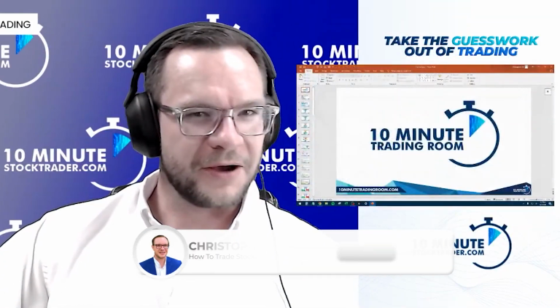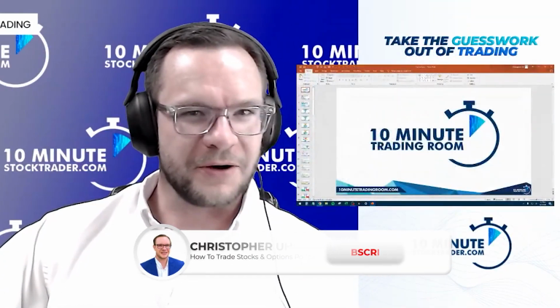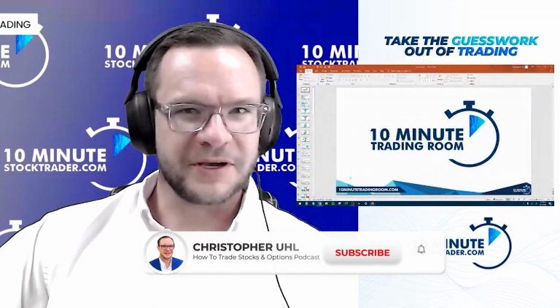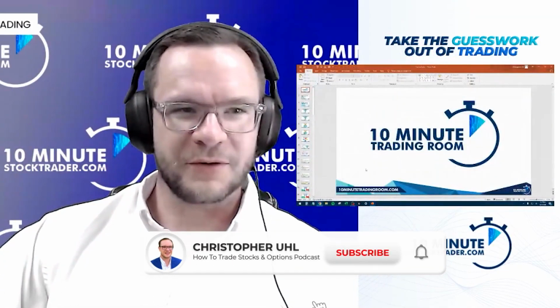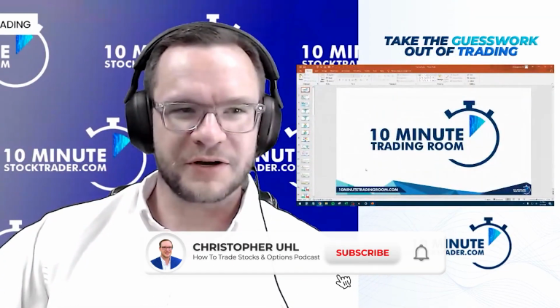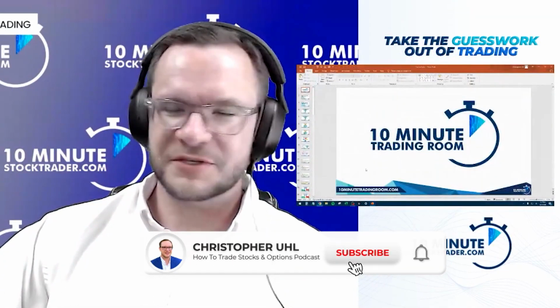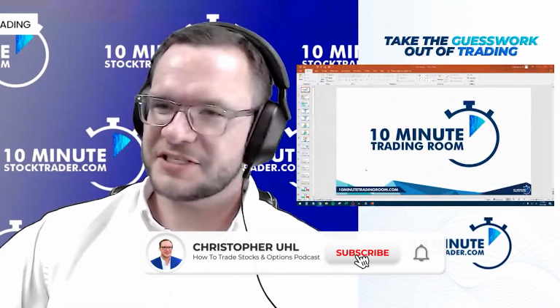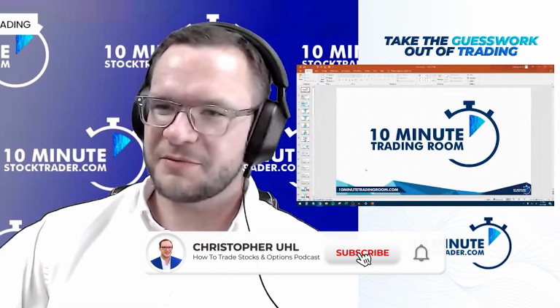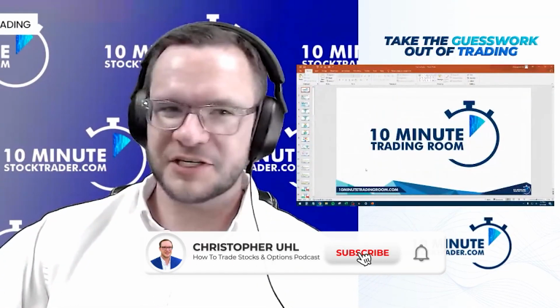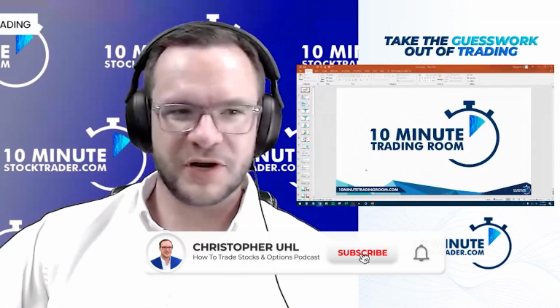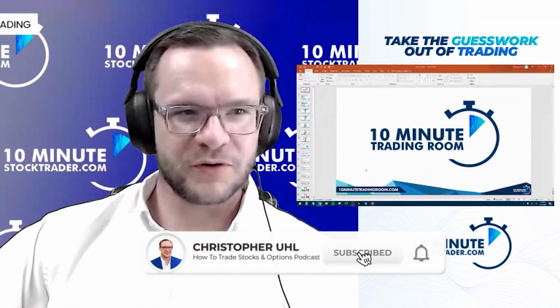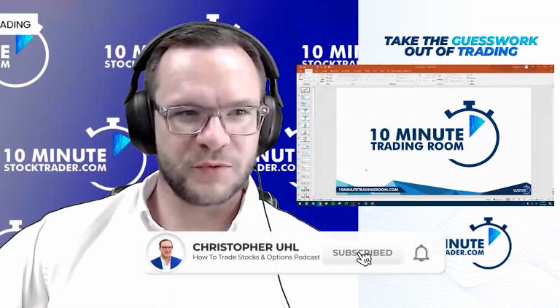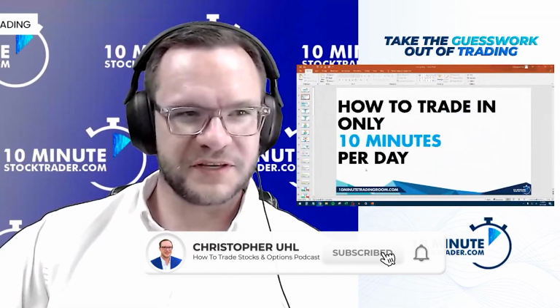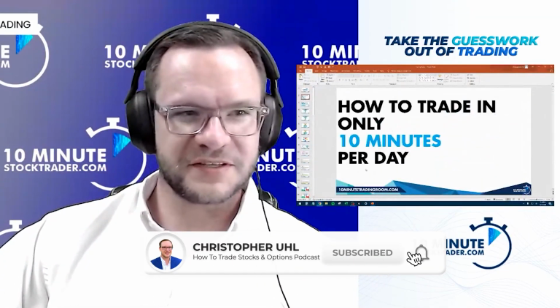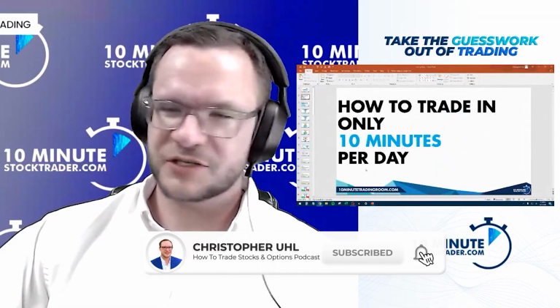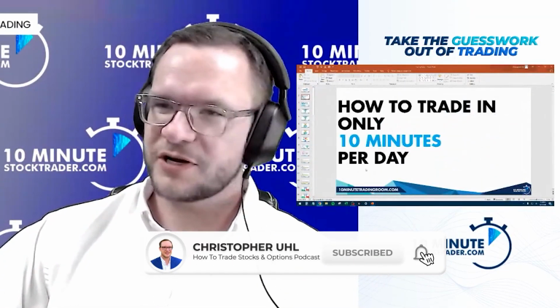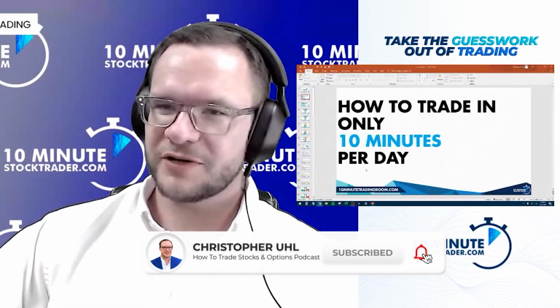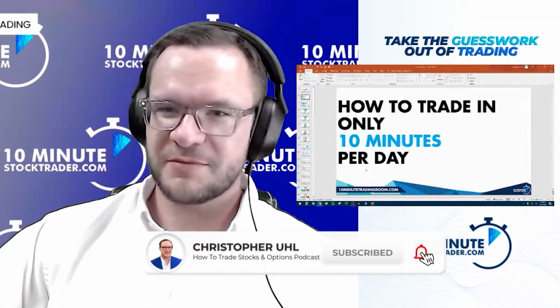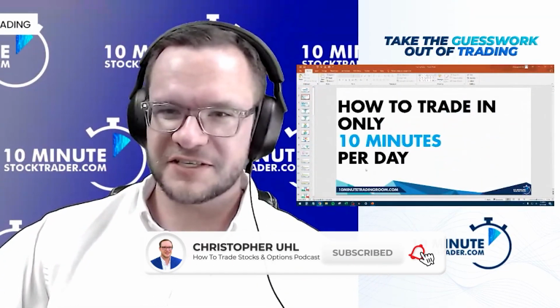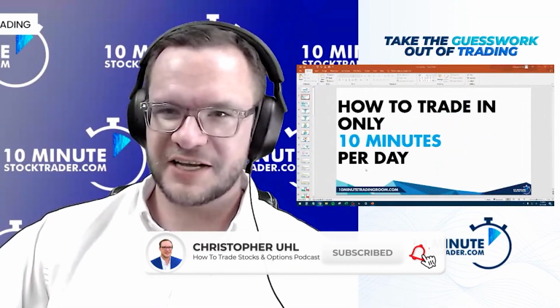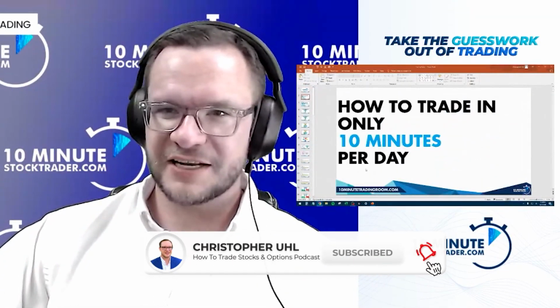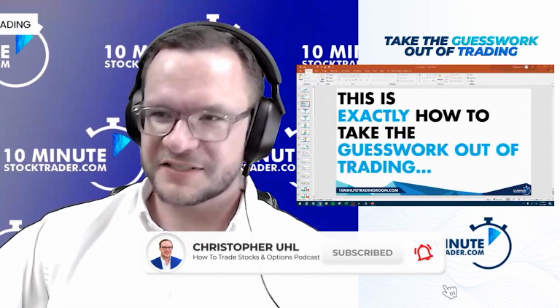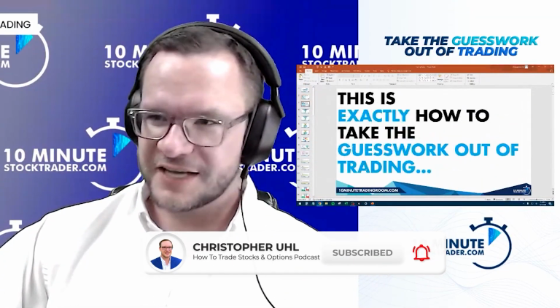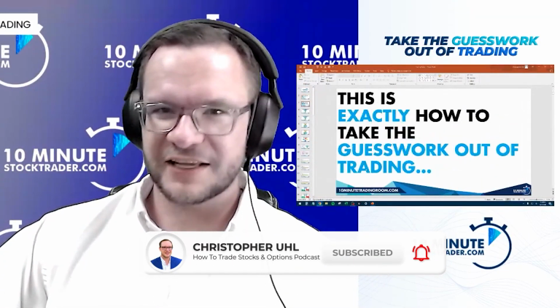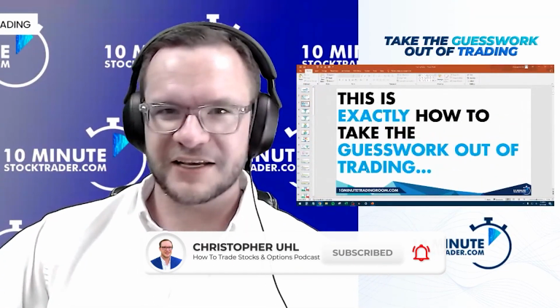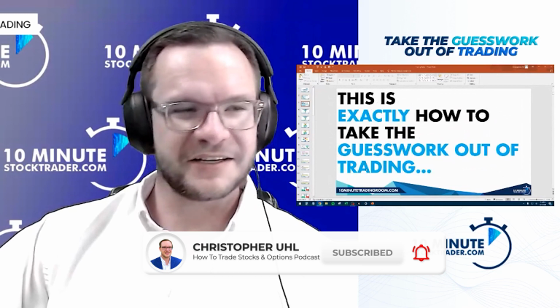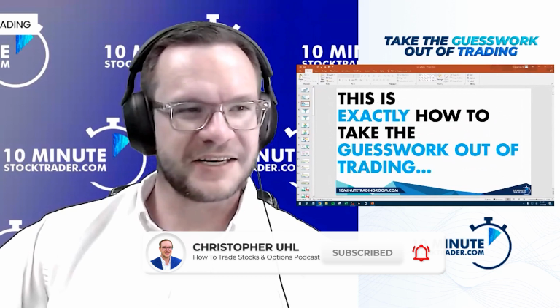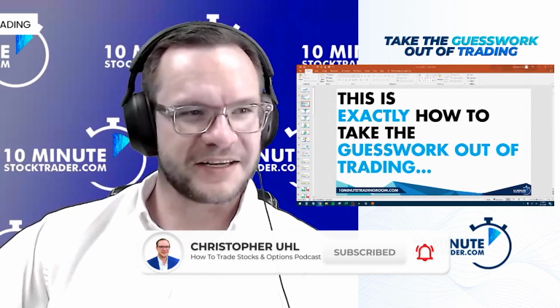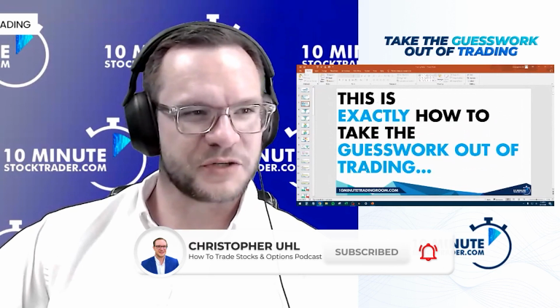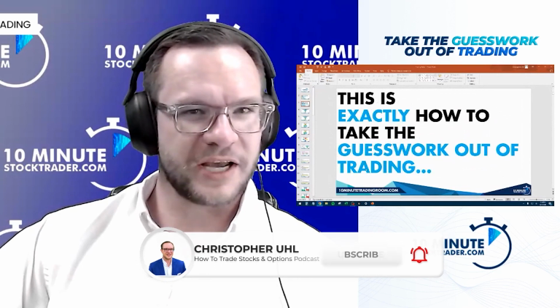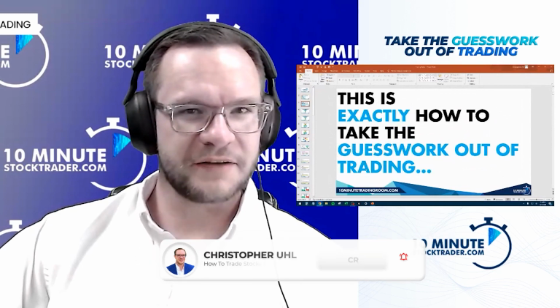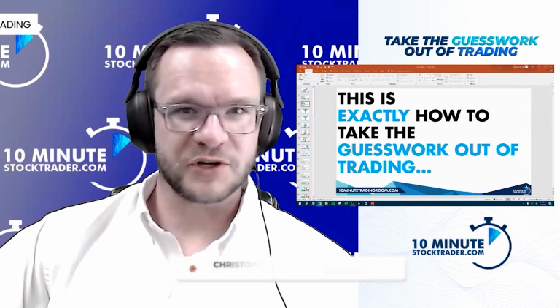Welcome to the 10-minute trading room. This is how to trade only 10 minutes a day and exactly how to take the guesswork out of trading.